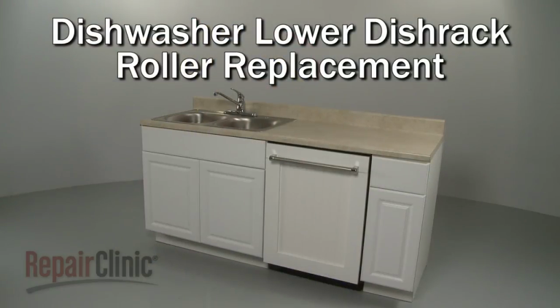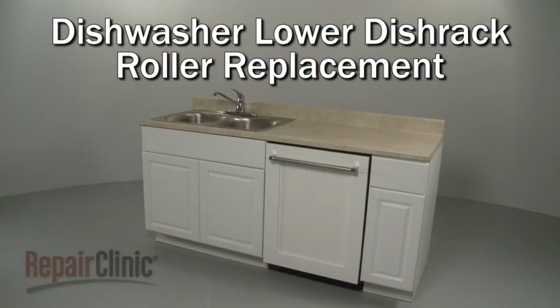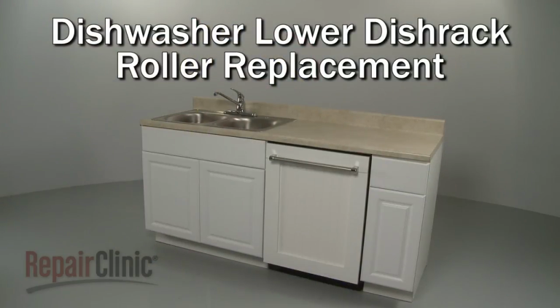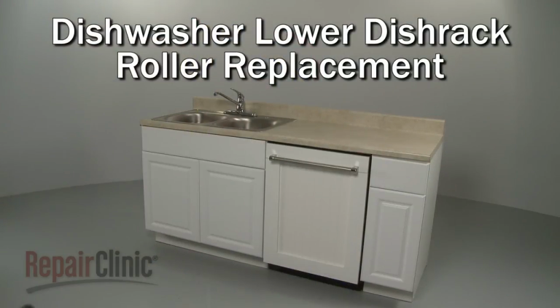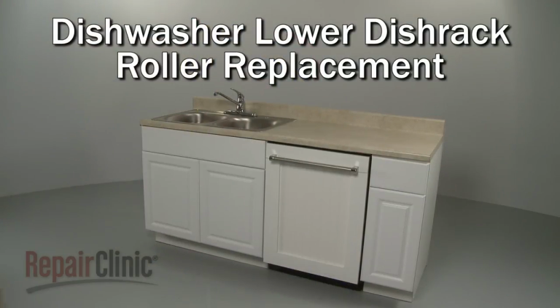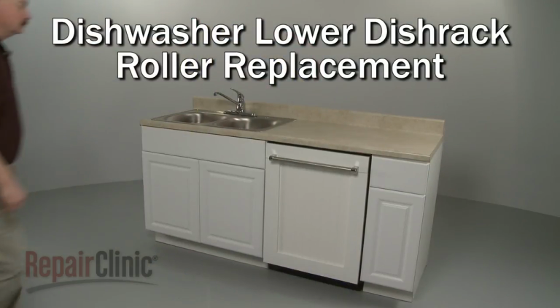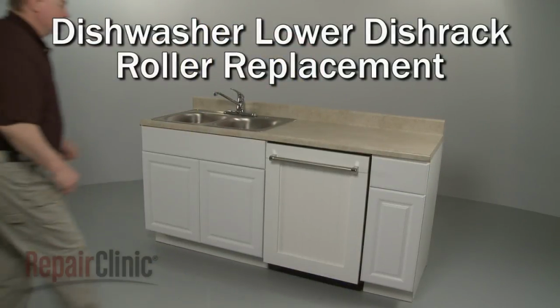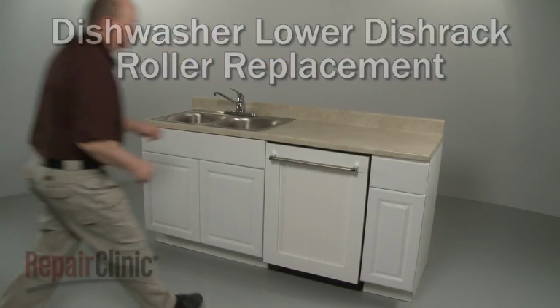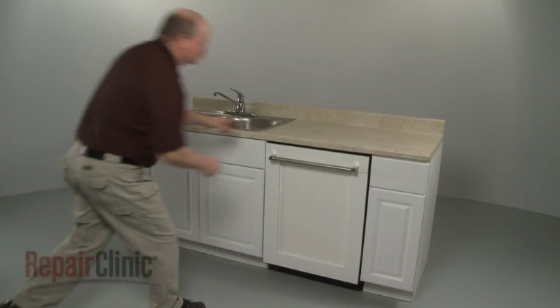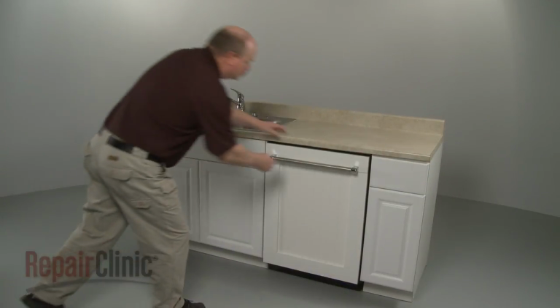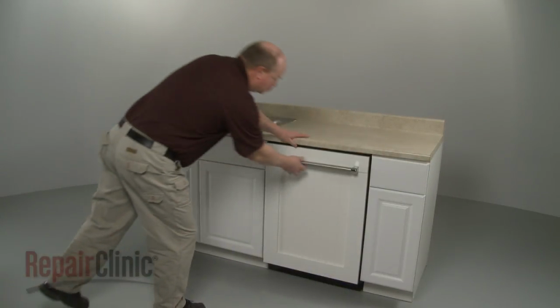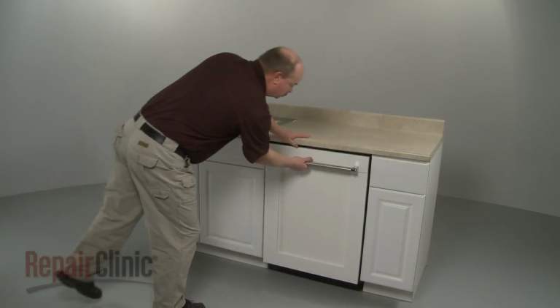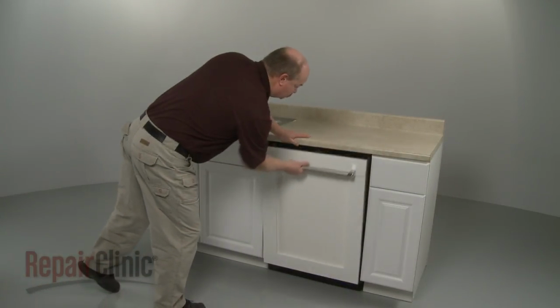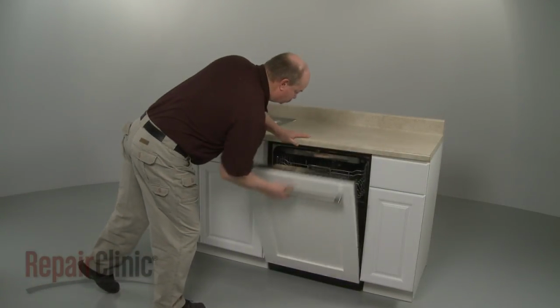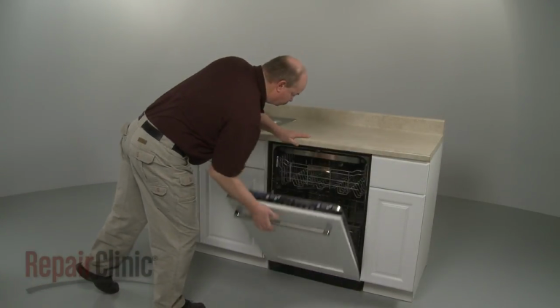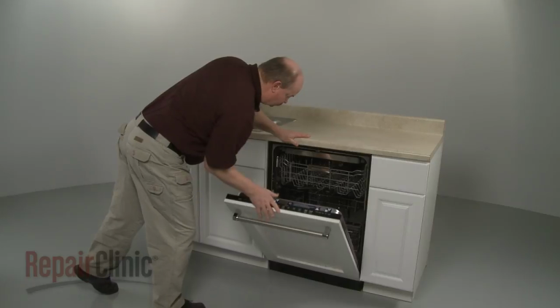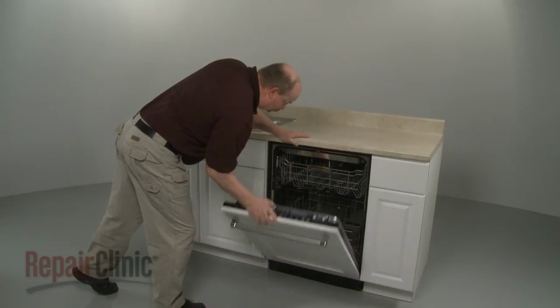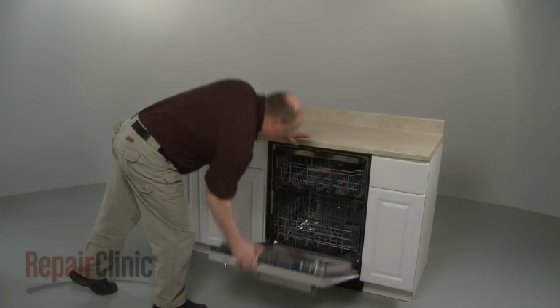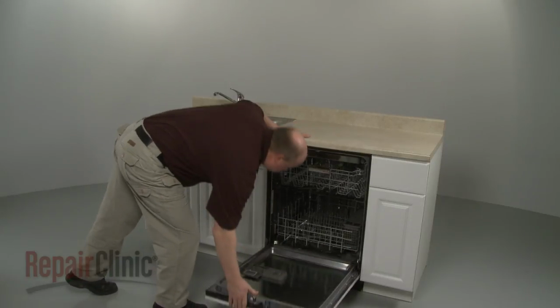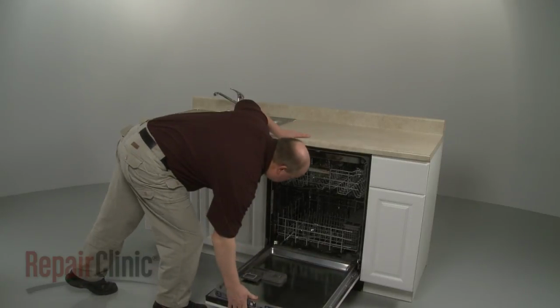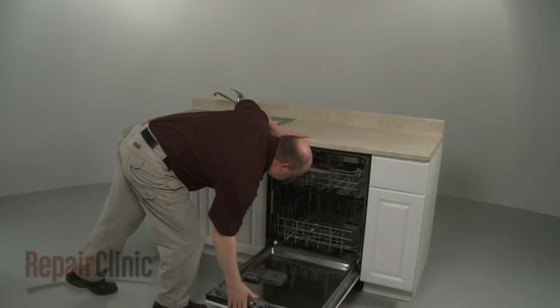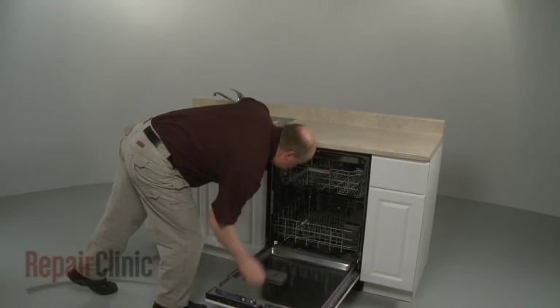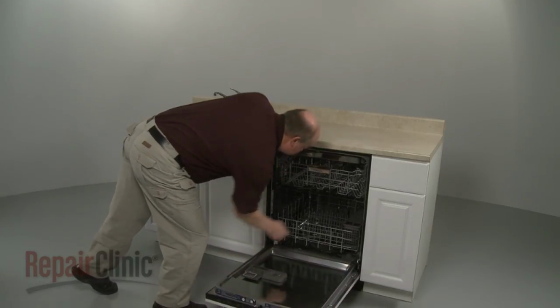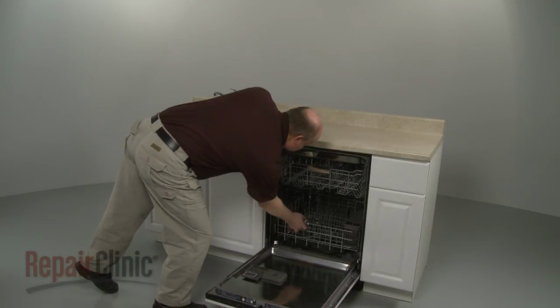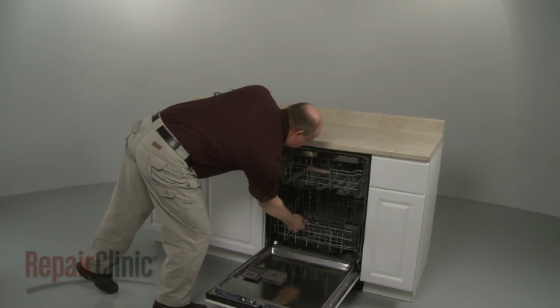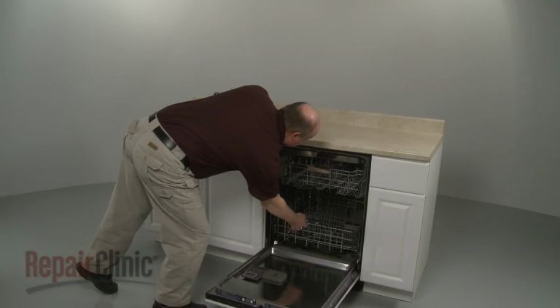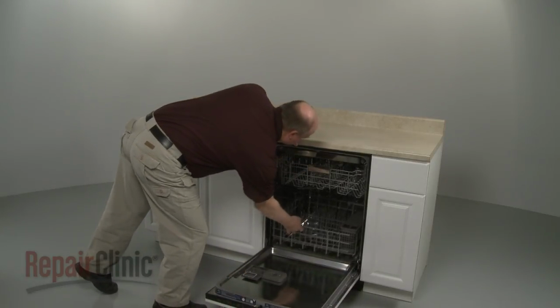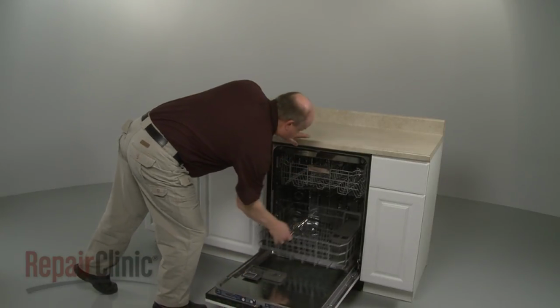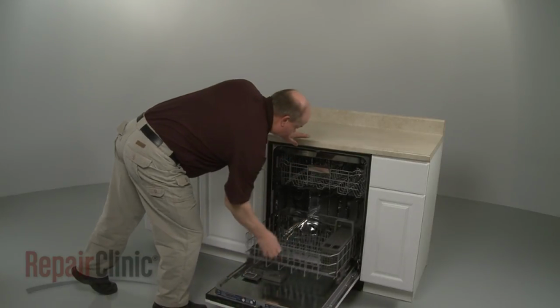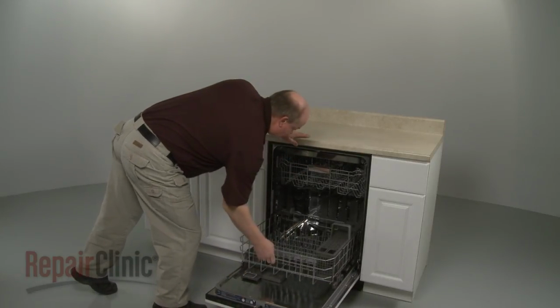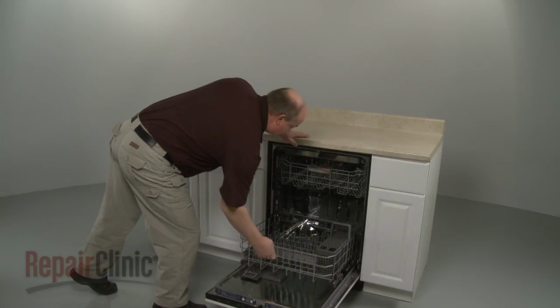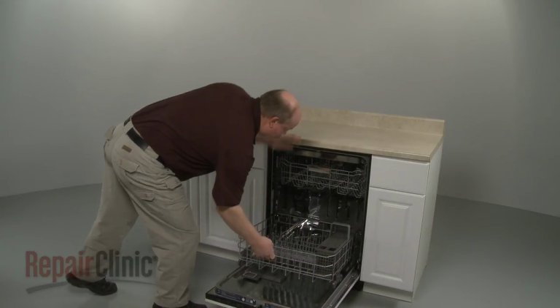To replace a lower dish rack roller assembly, pull out the lower dish rack and remove the utensil basket.